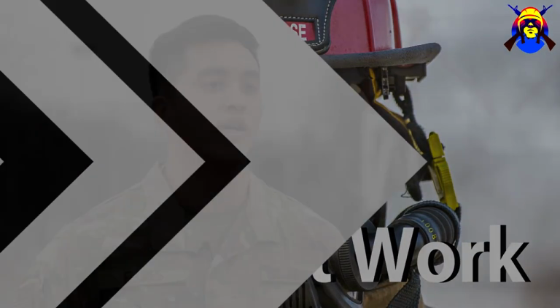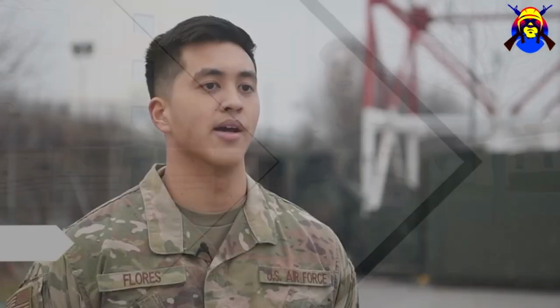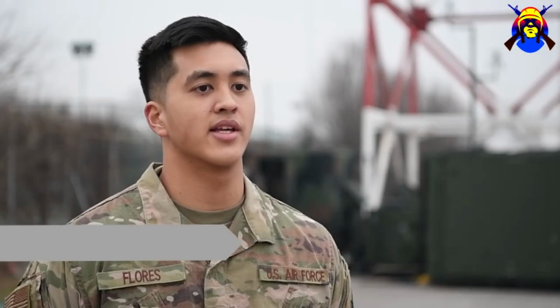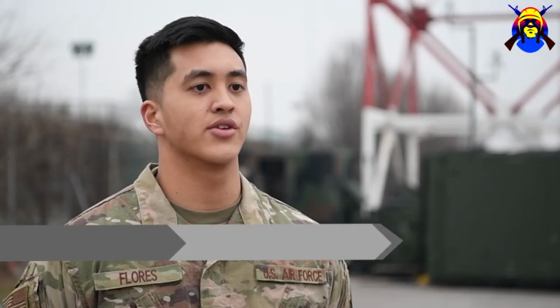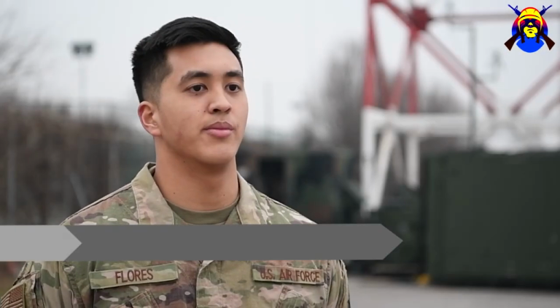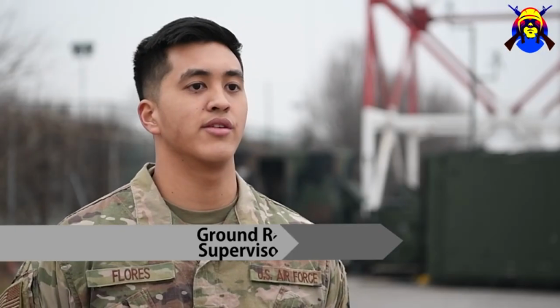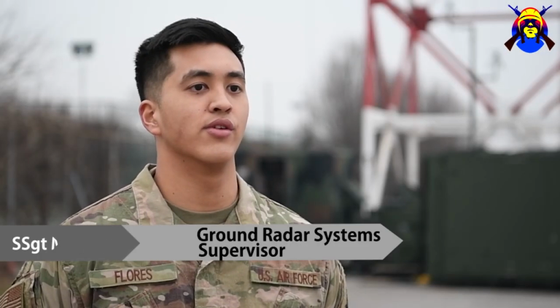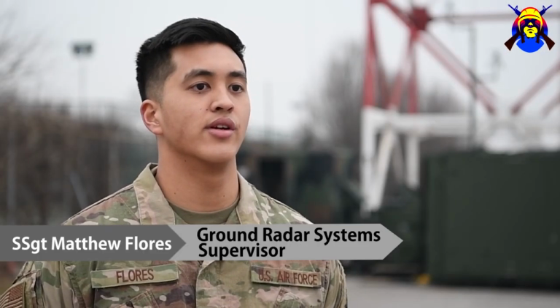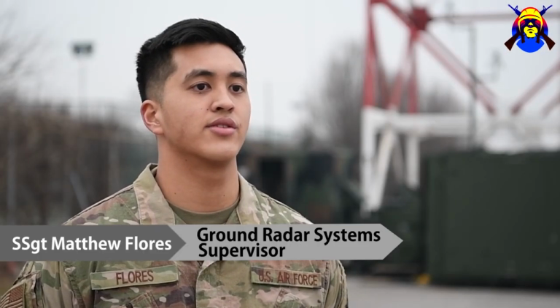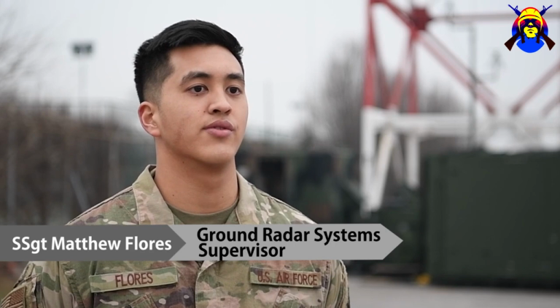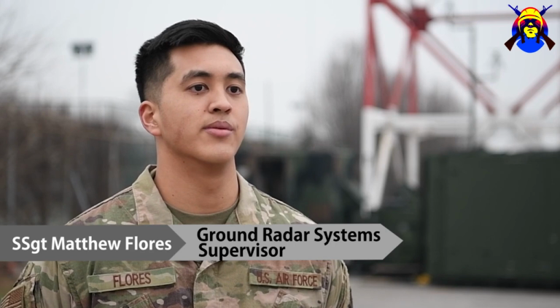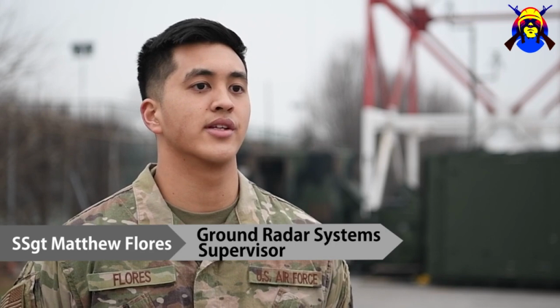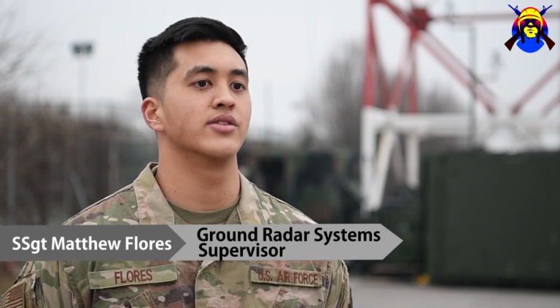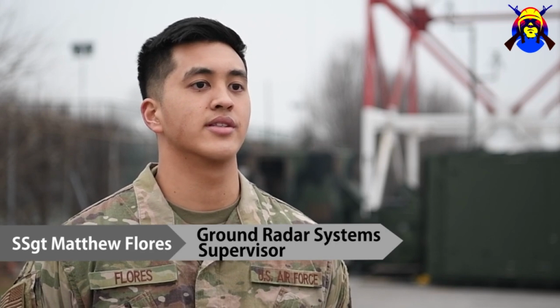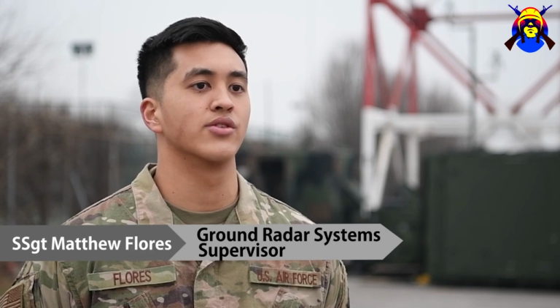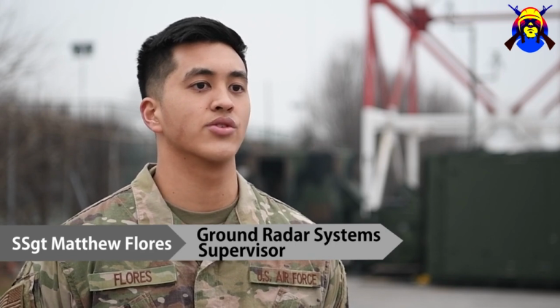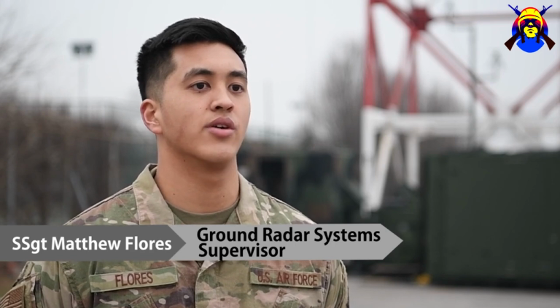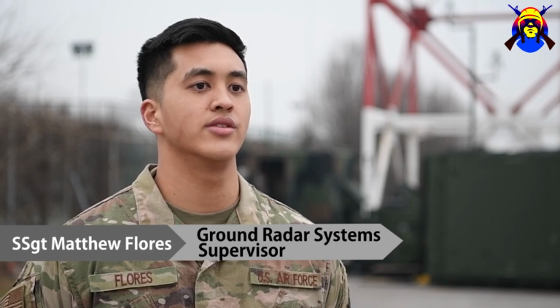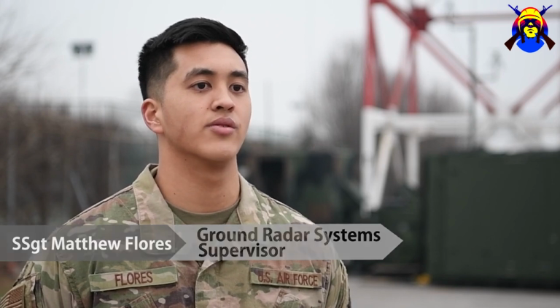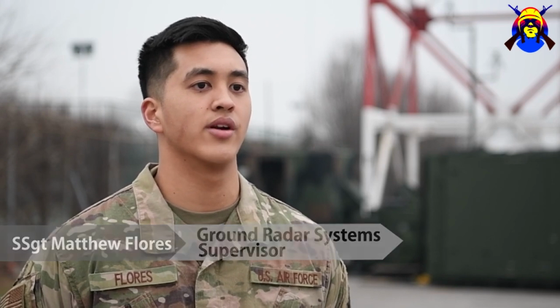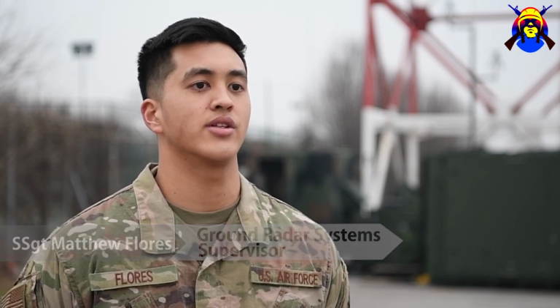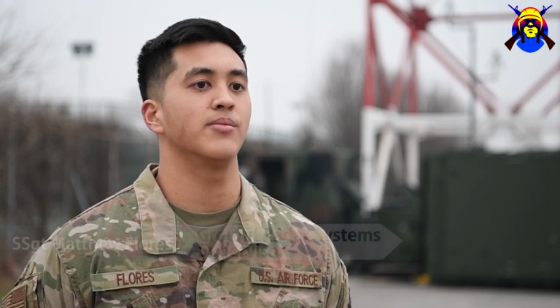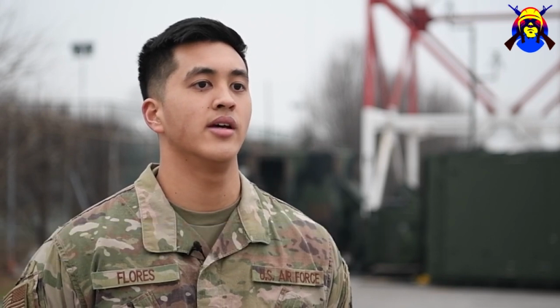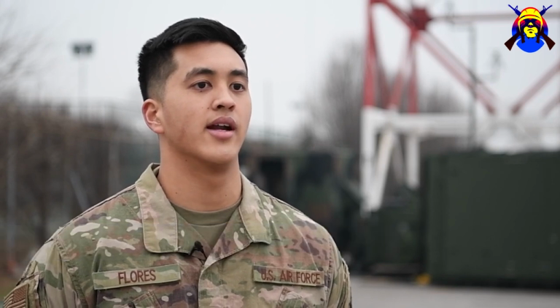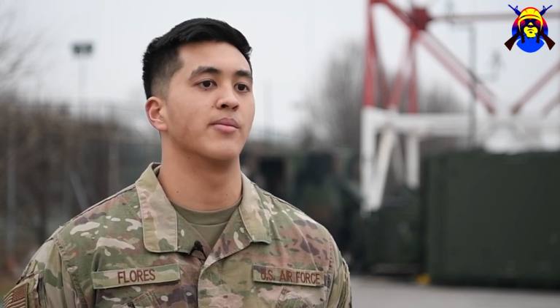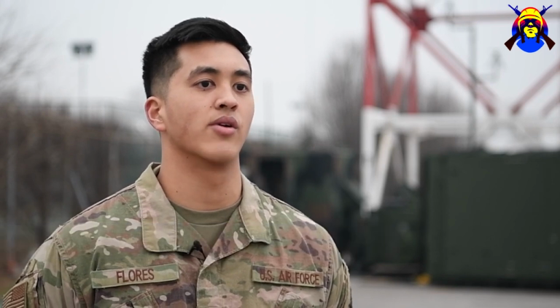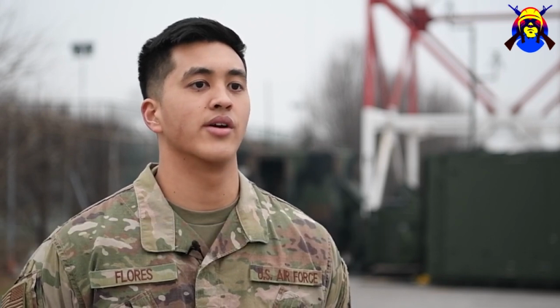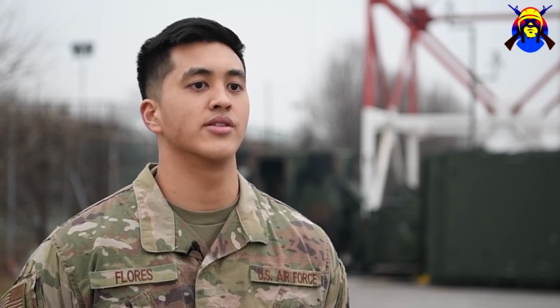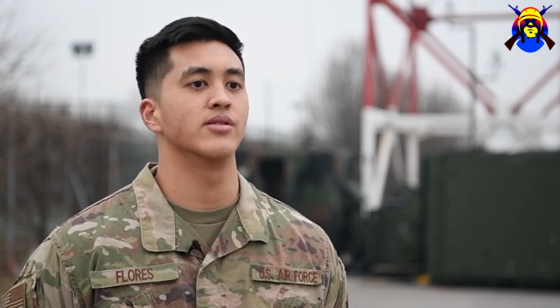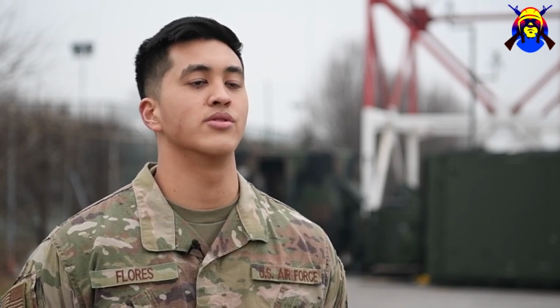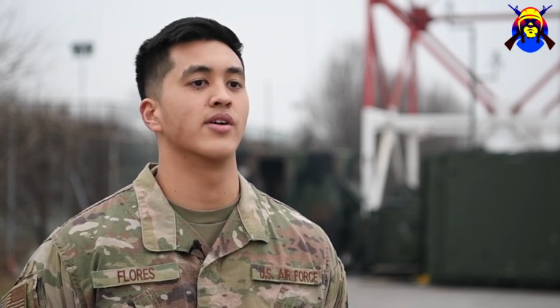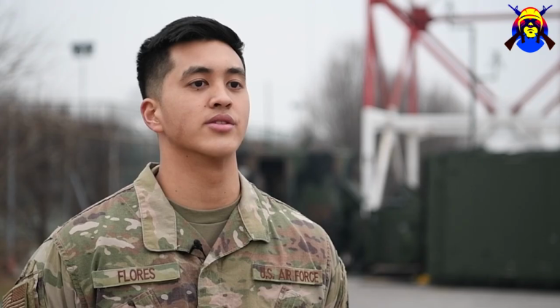I'm Staff Sergeant Matthew Flores from the 606 Air Control Squadron radar shop, and I am a ground radar system supervisor.